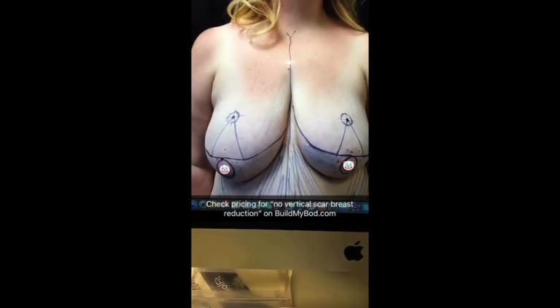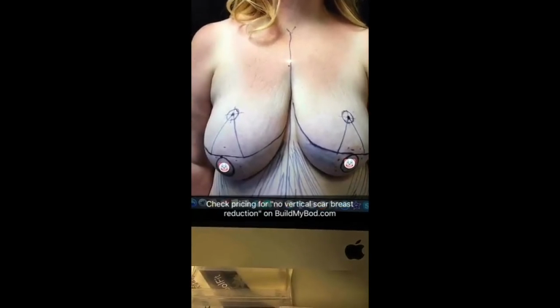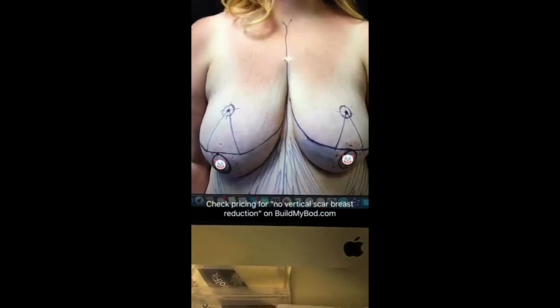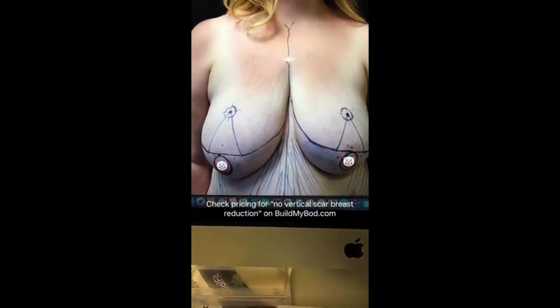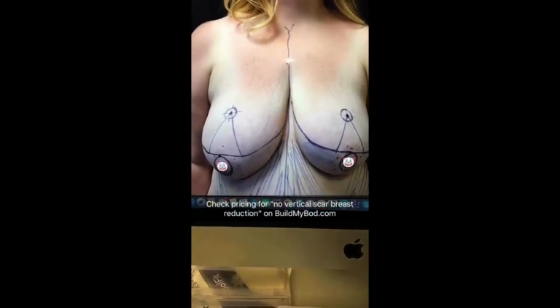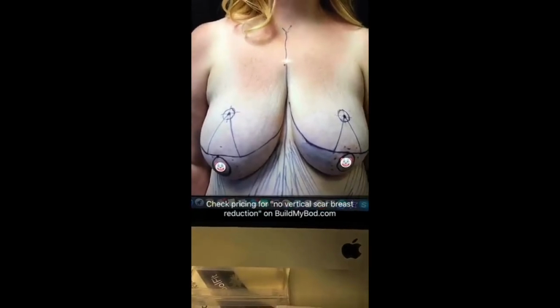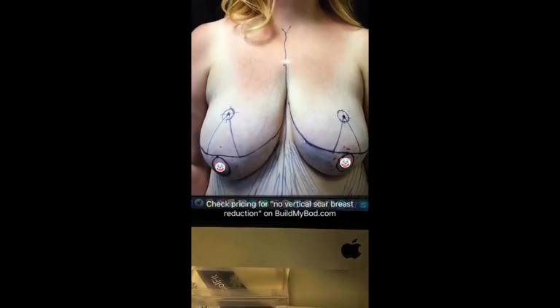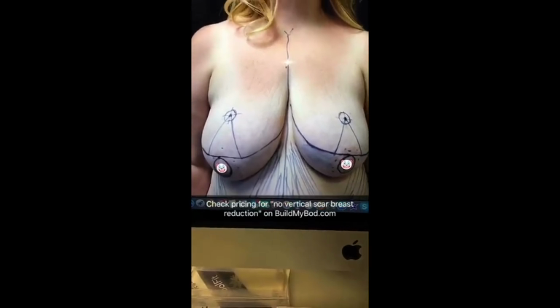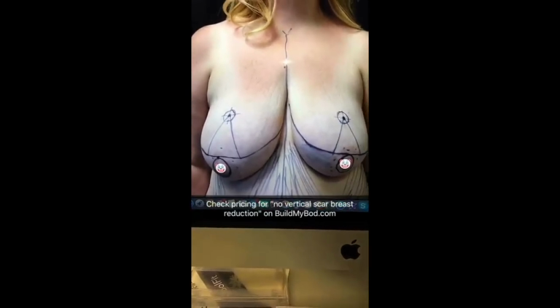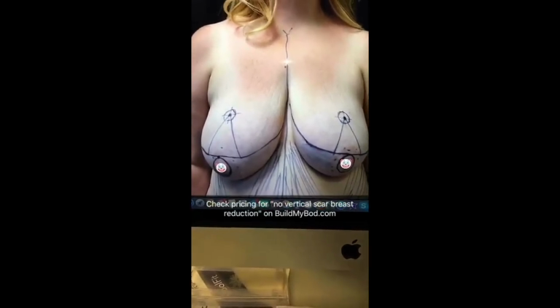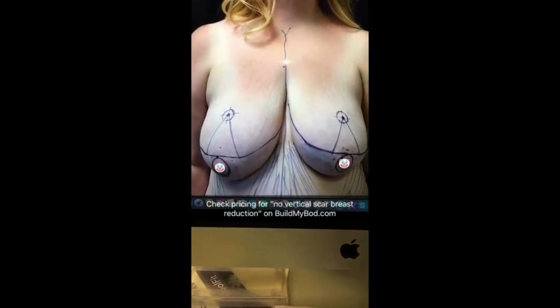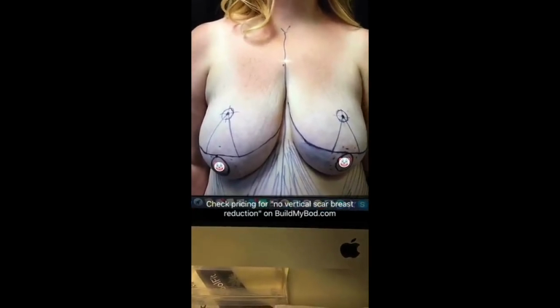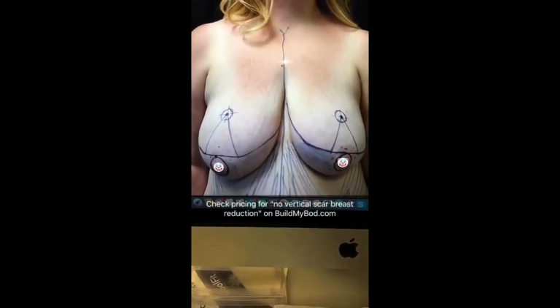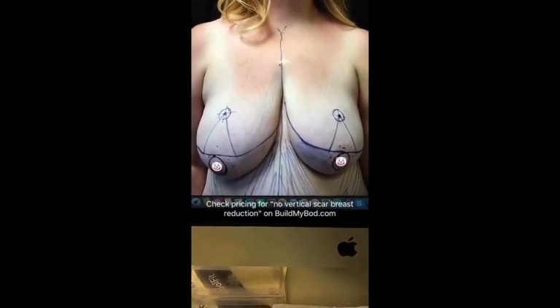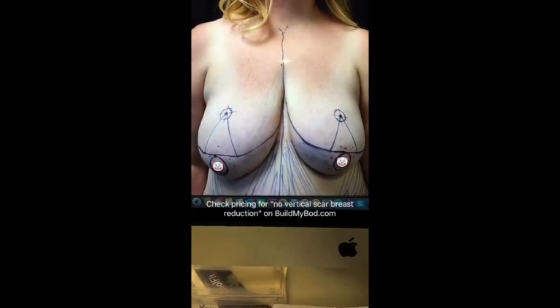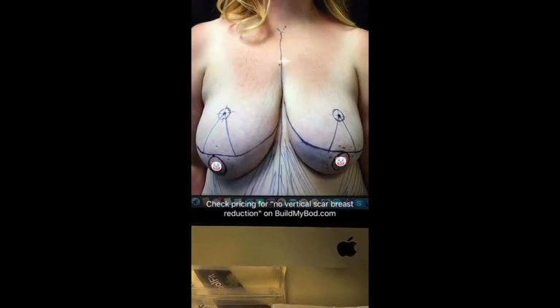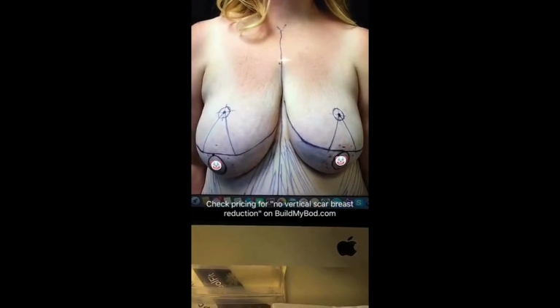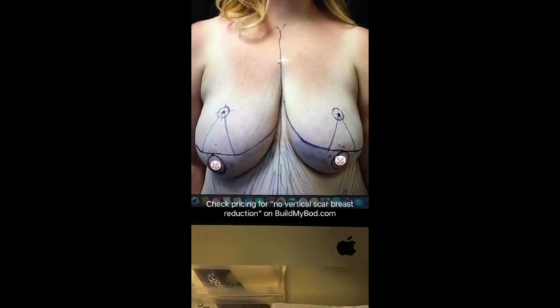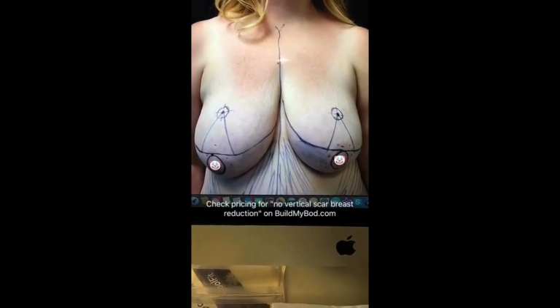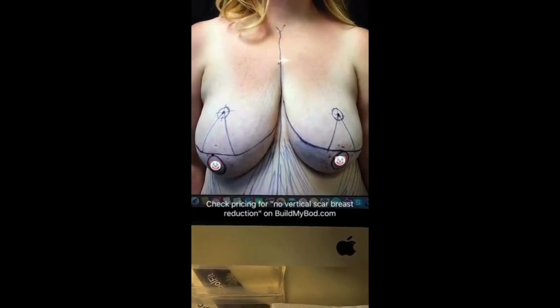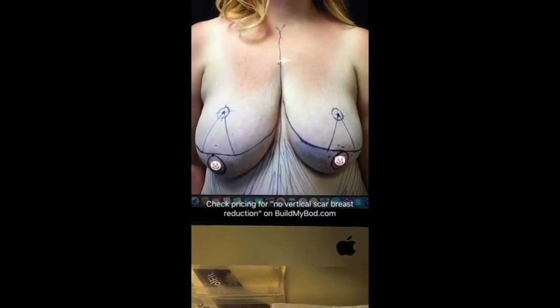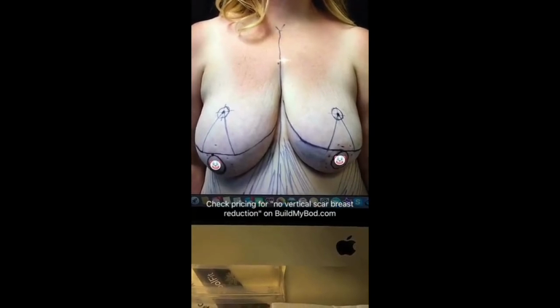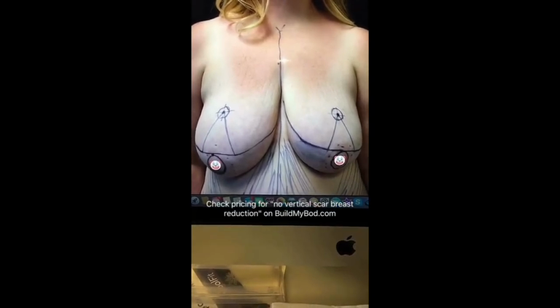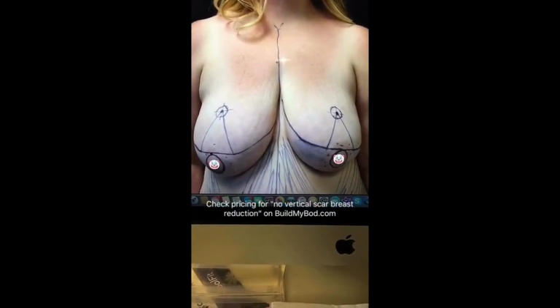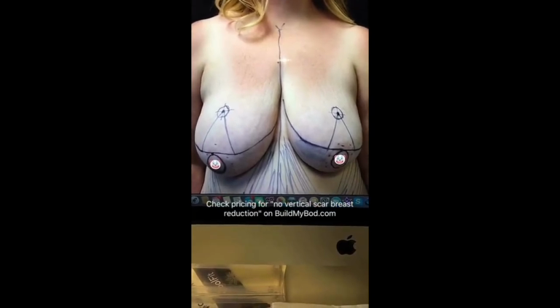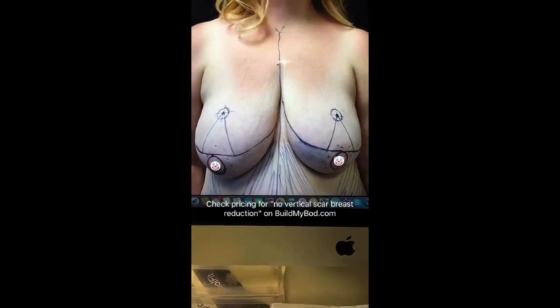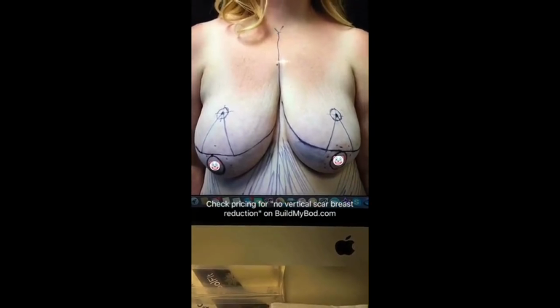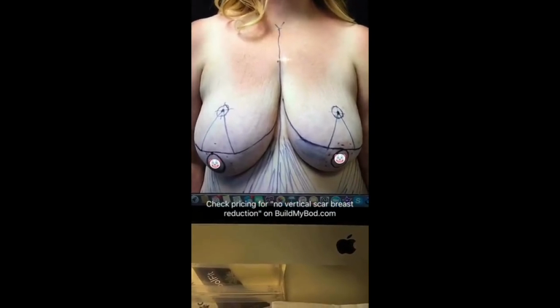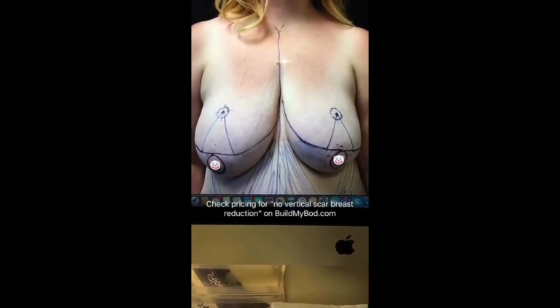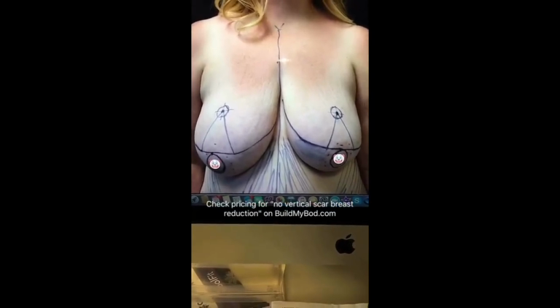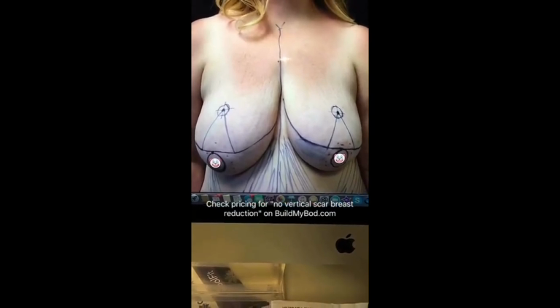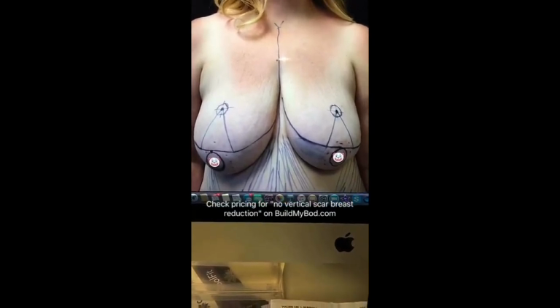The chance of finding cancer in a breast reduction specimen is less than 0.02%, so not very common, but we just want to be safe.